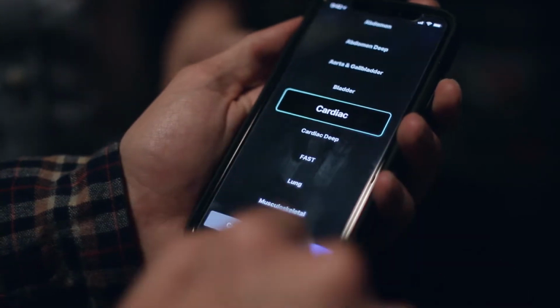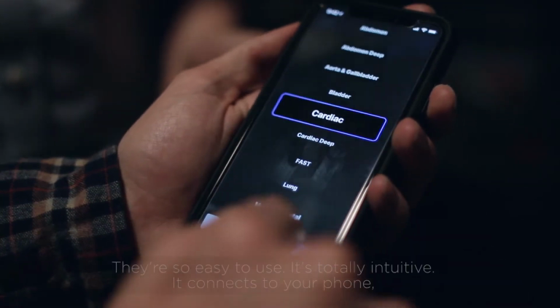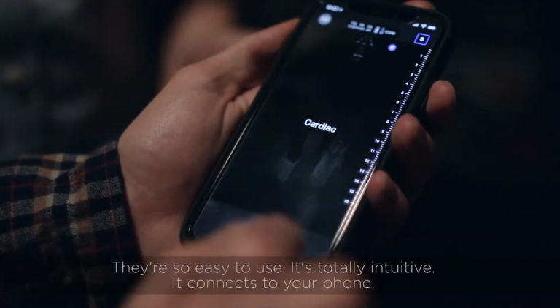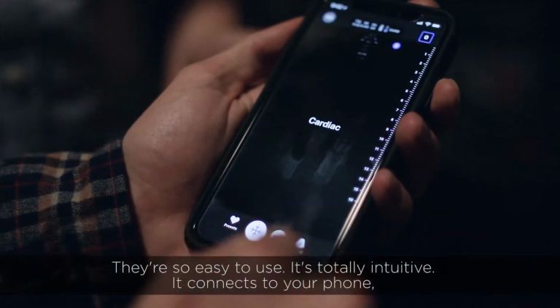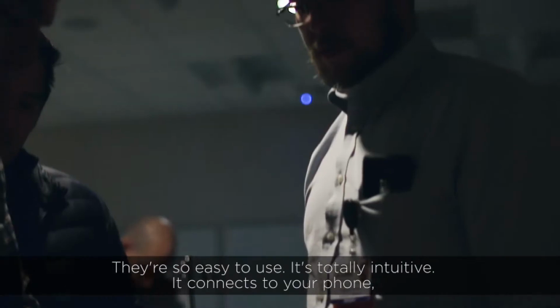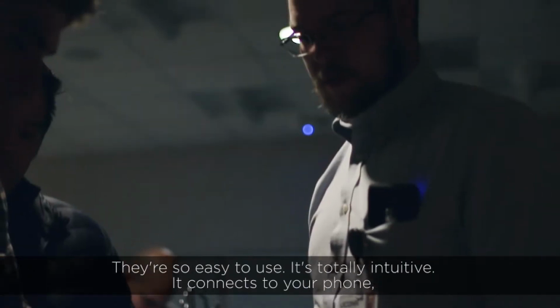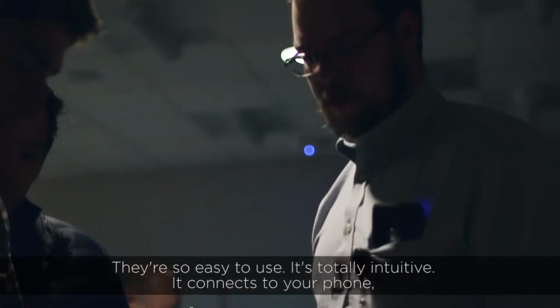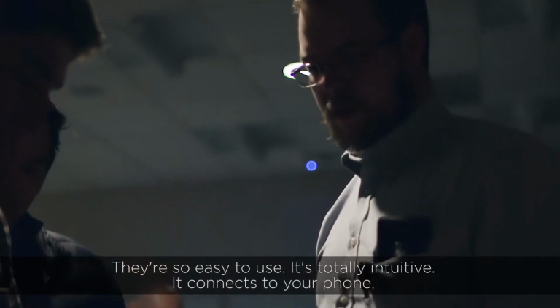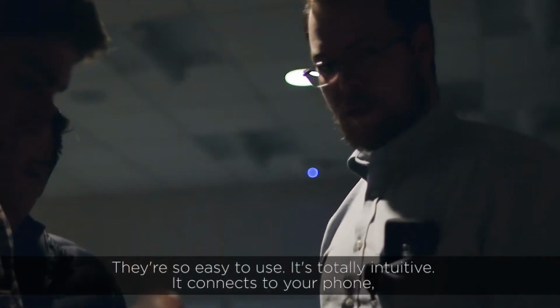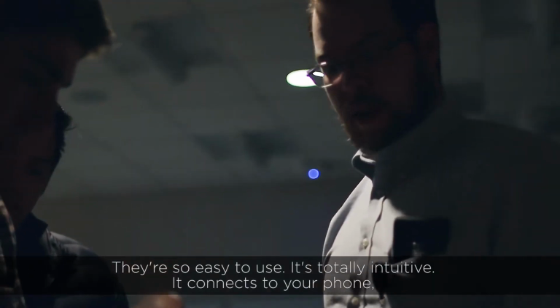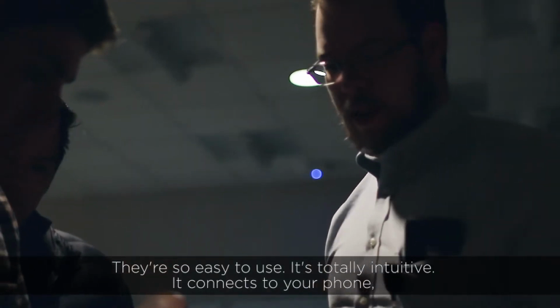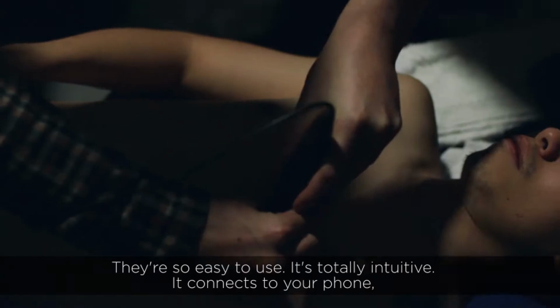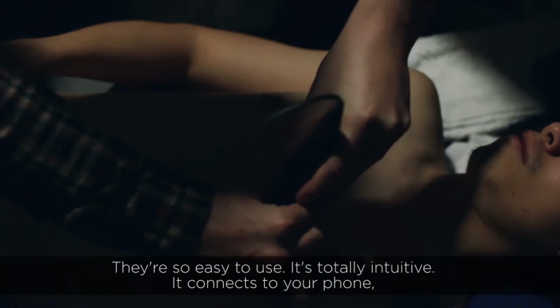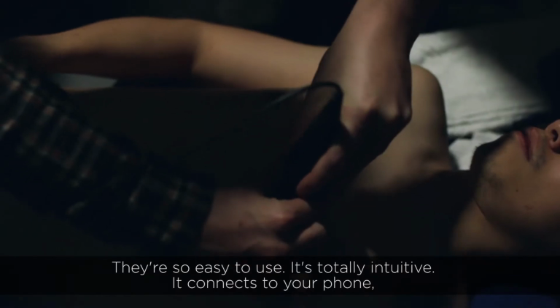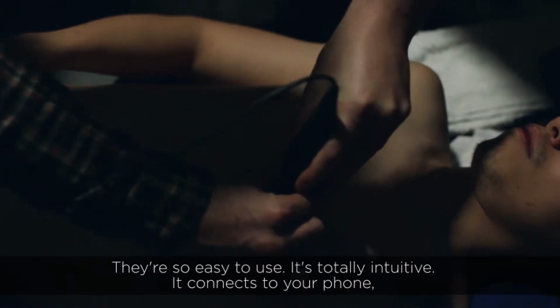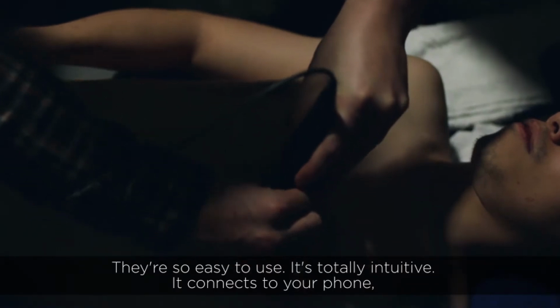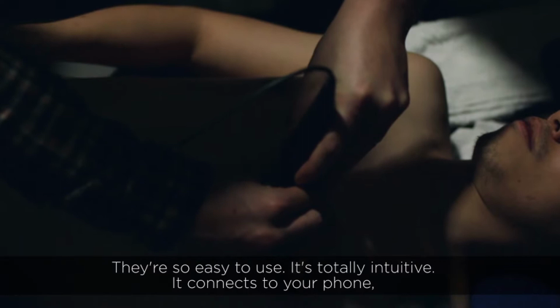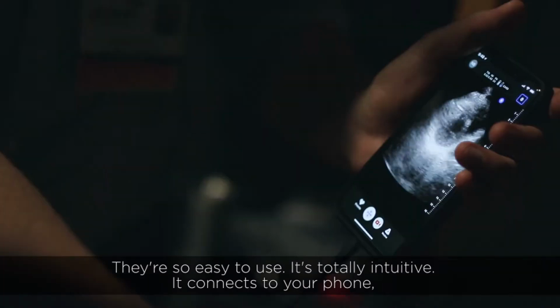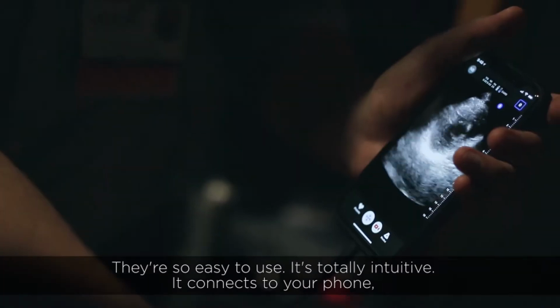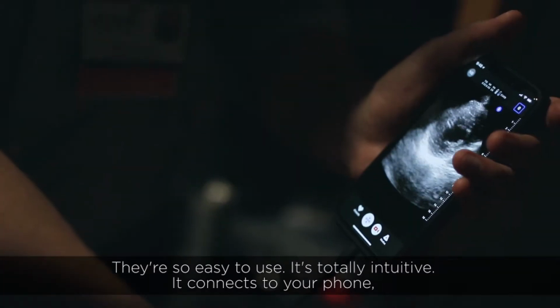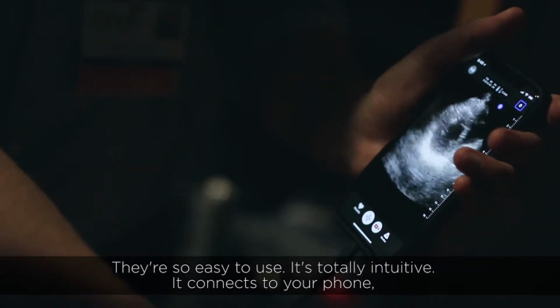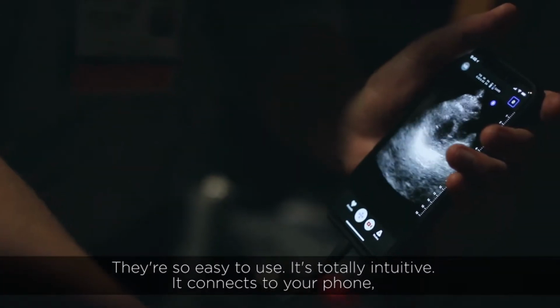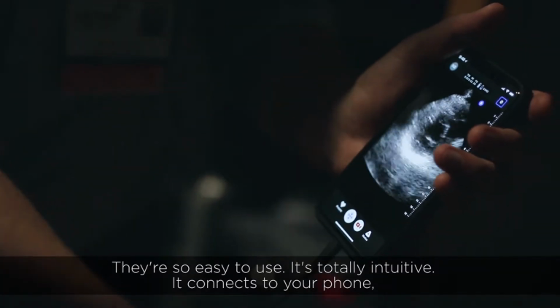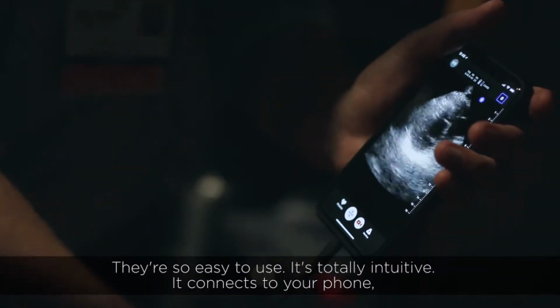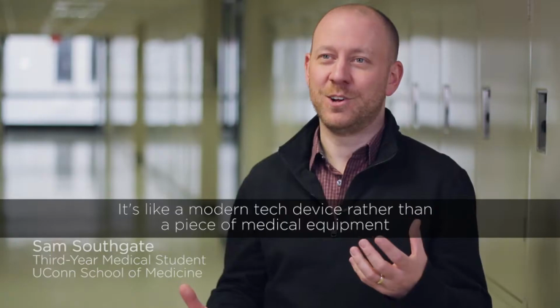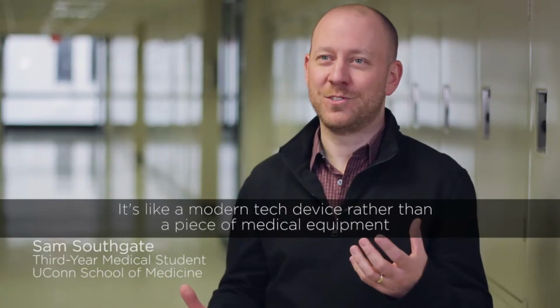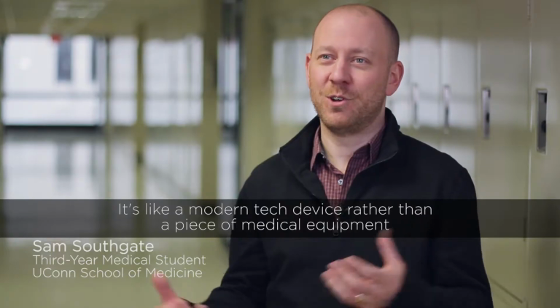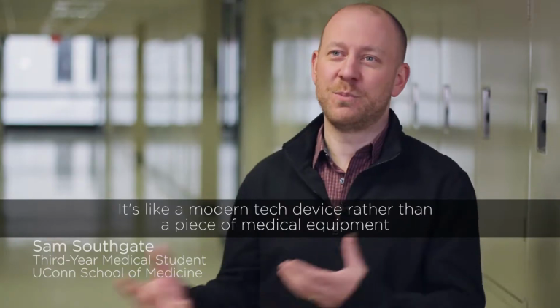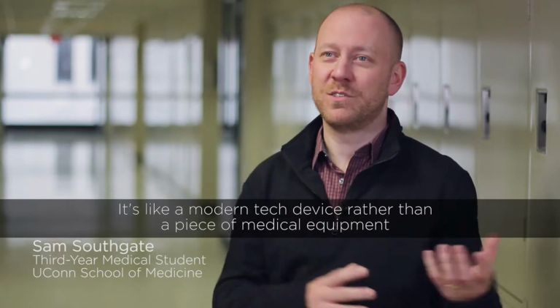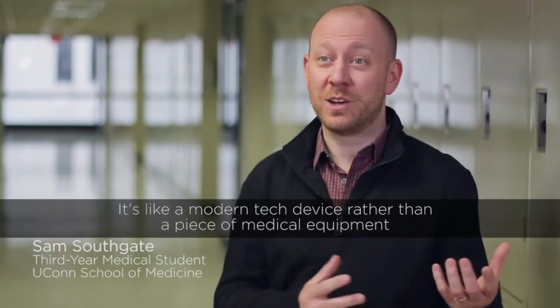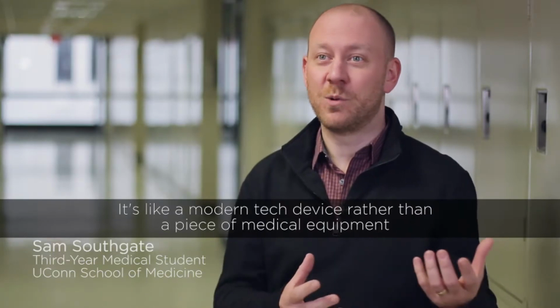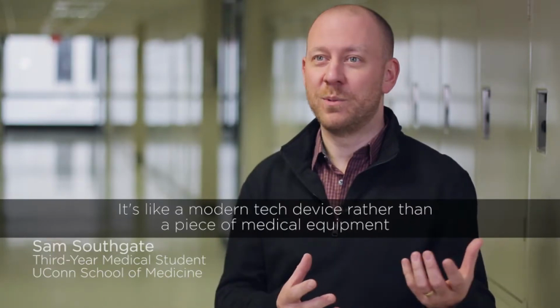They're so easy to use. It's totally intuitive — it connects to your phone. It's like a modern tech device rather than a piece of medical equipment.